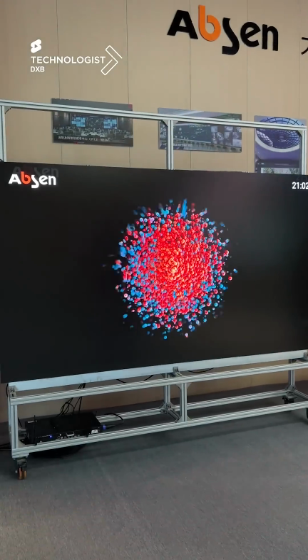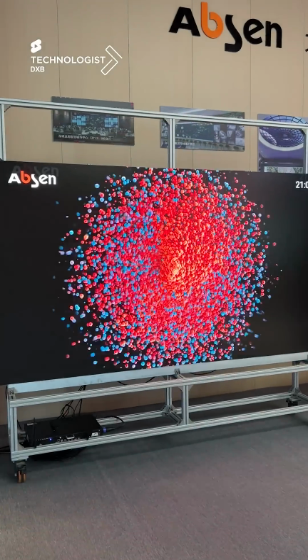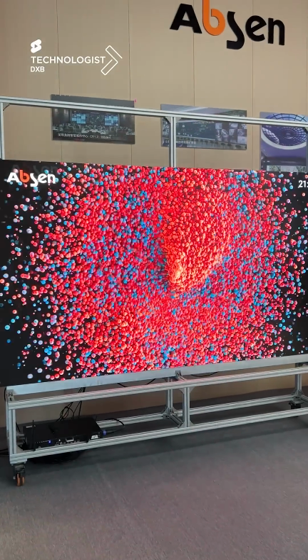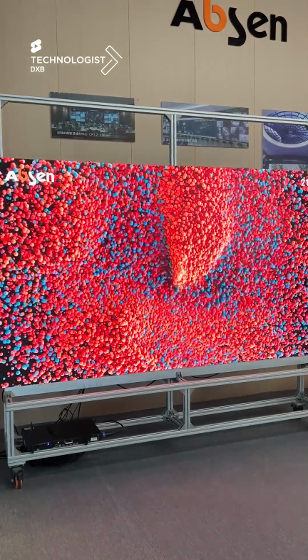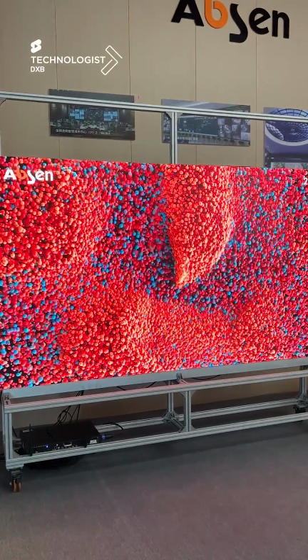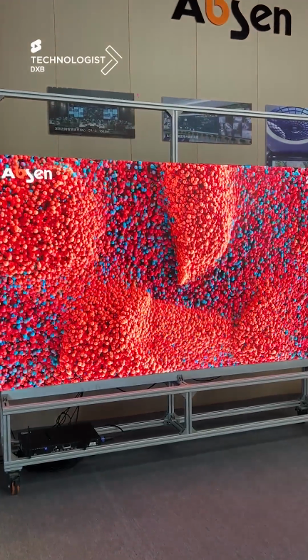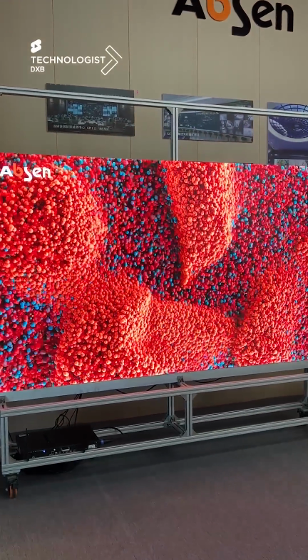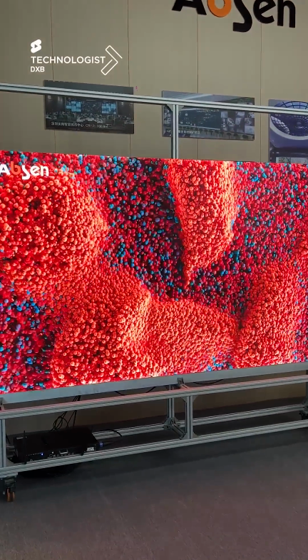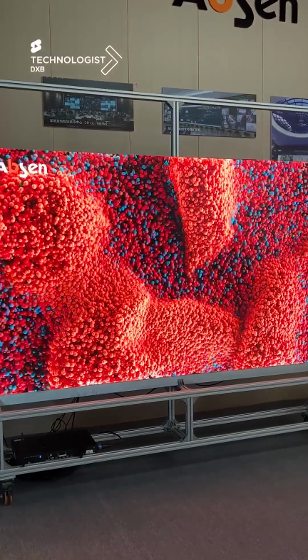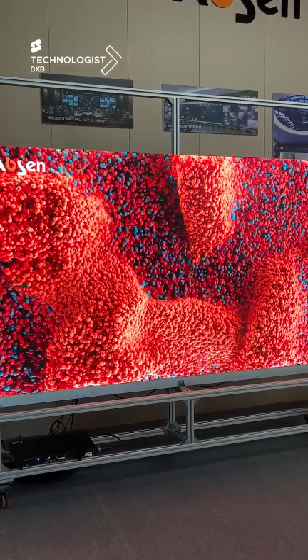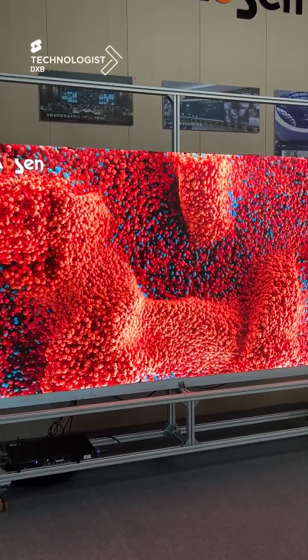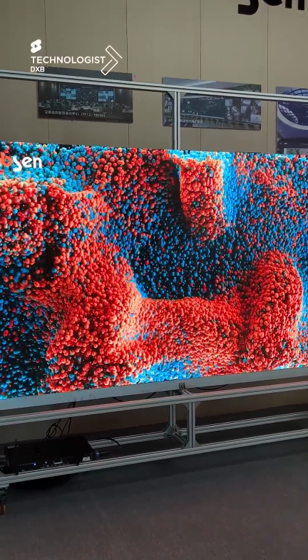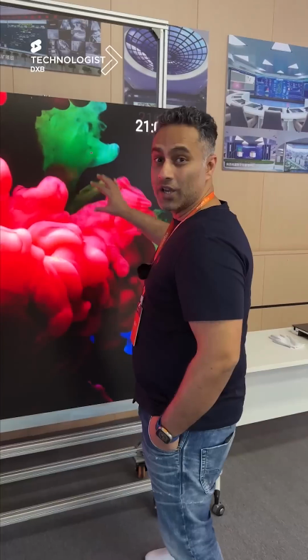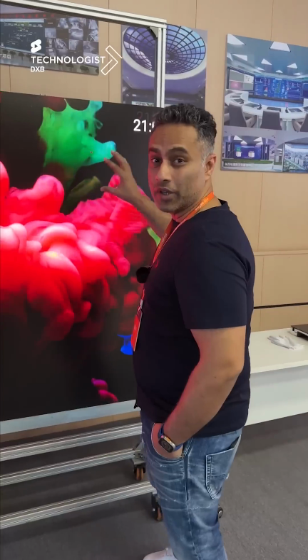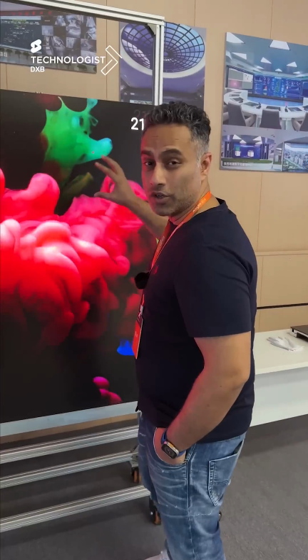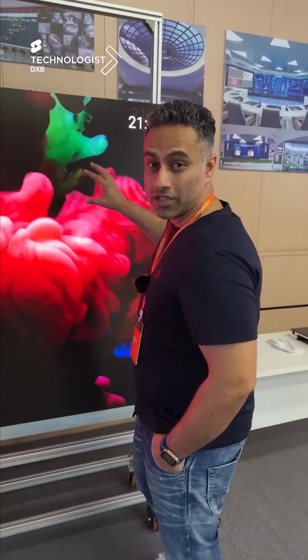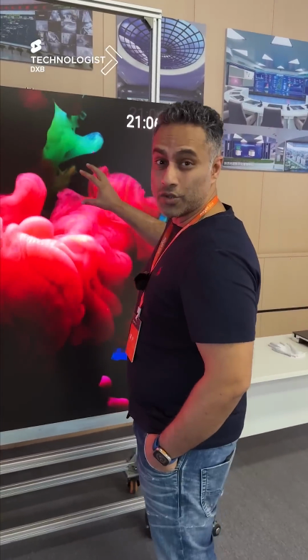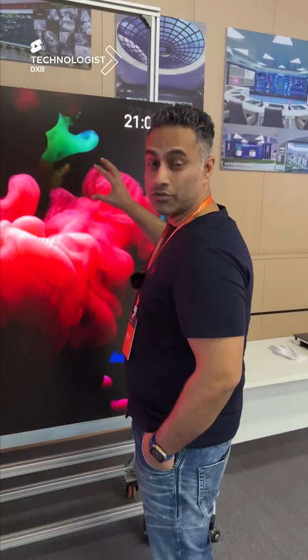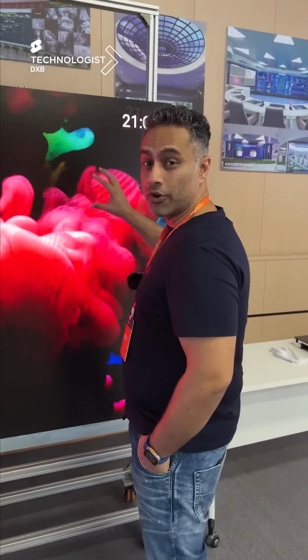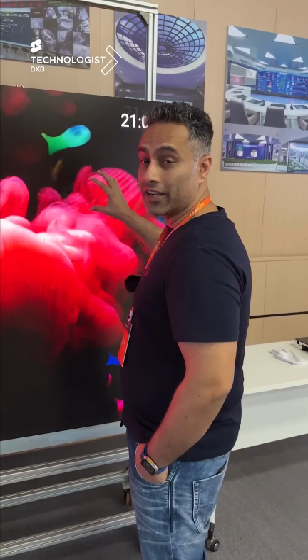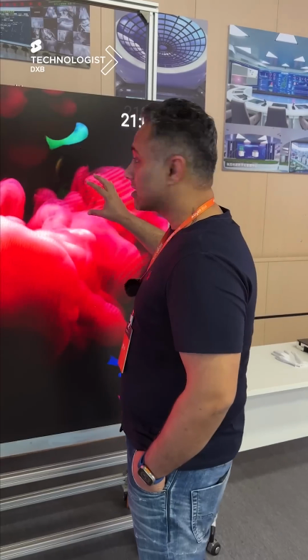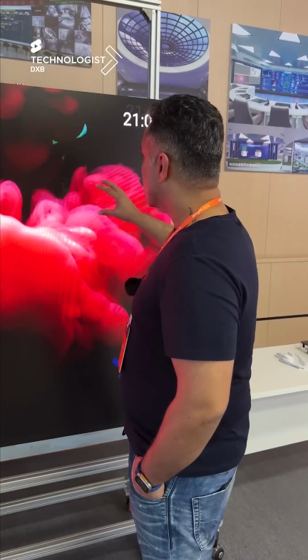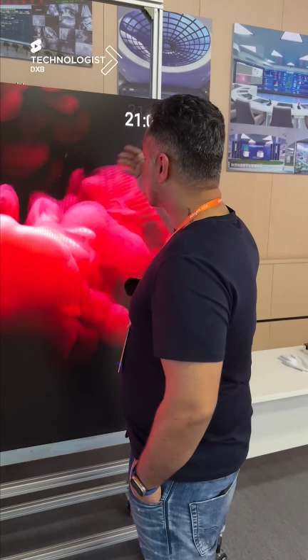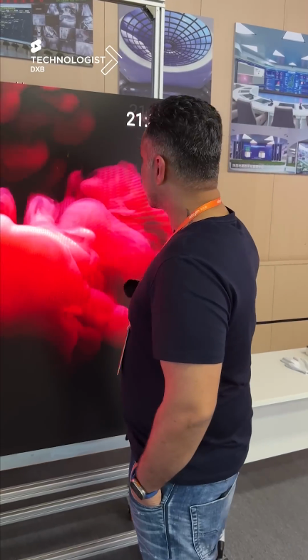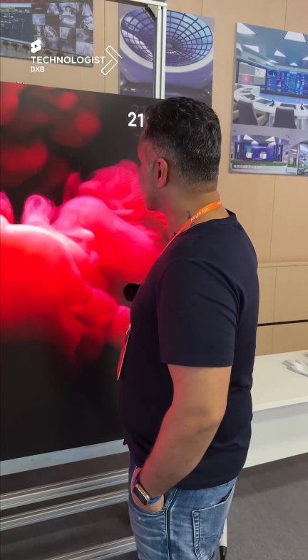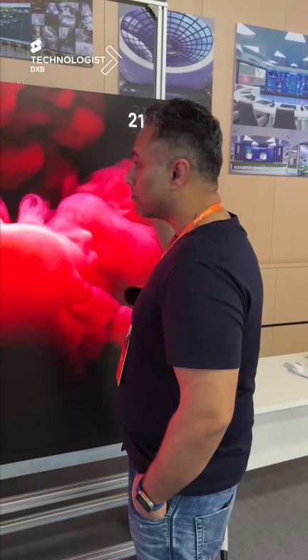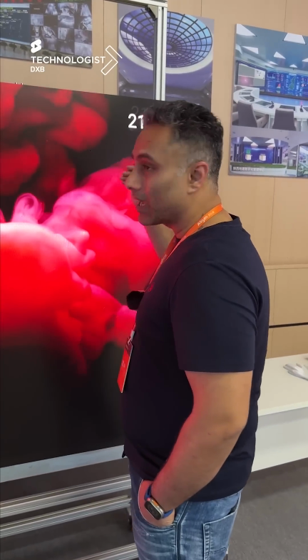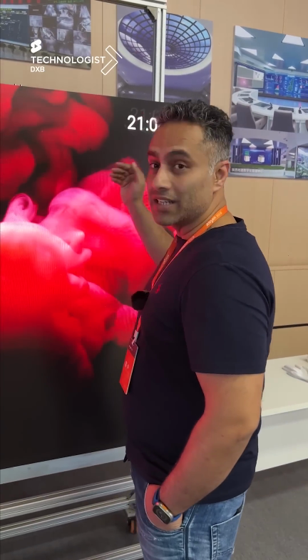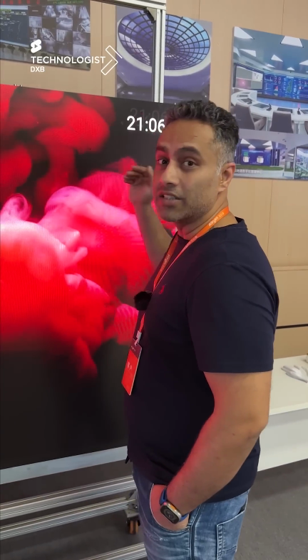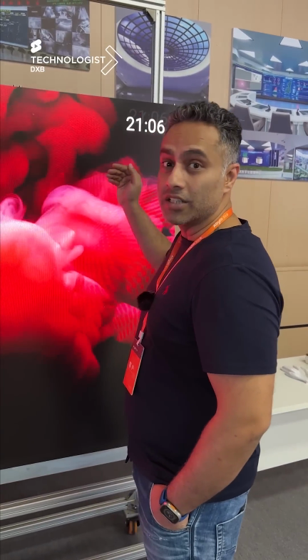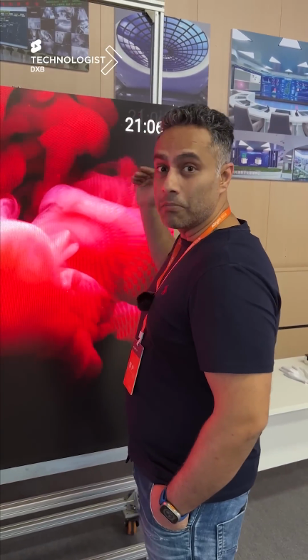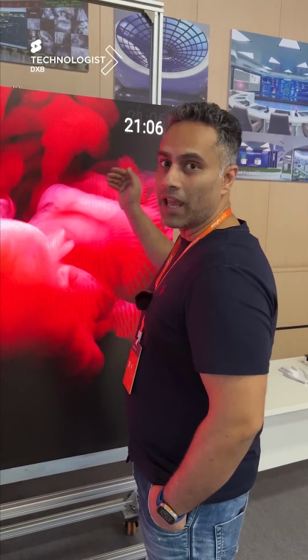This is the Absinthe Flipchip COB, where the contrast ratio is 4x — that's why you see the black is really black.